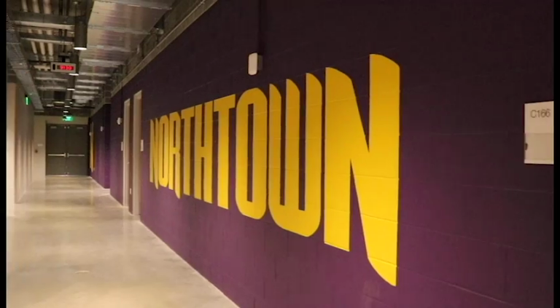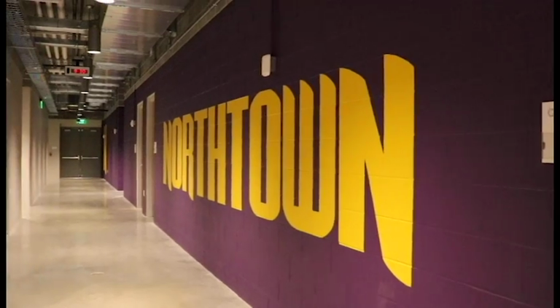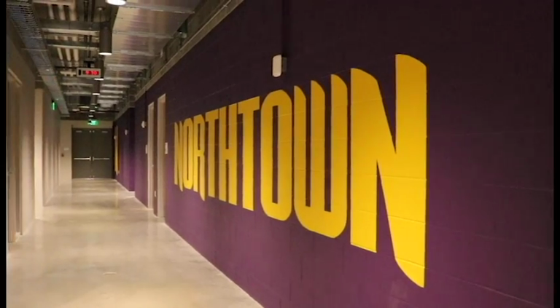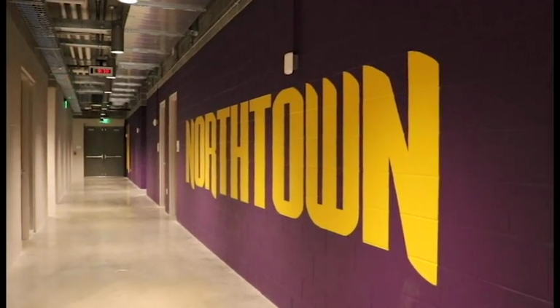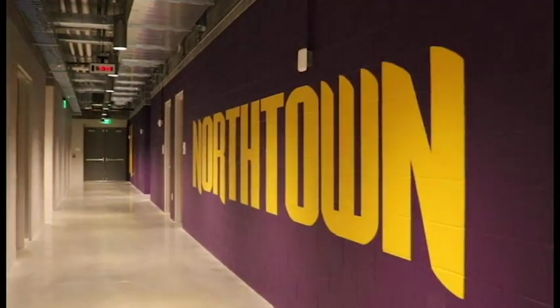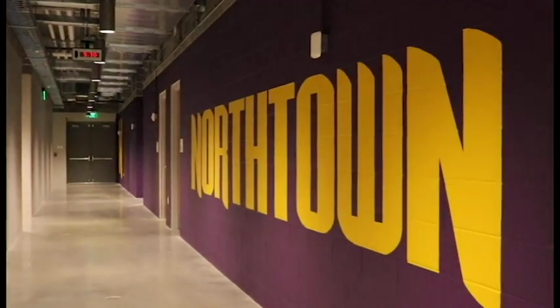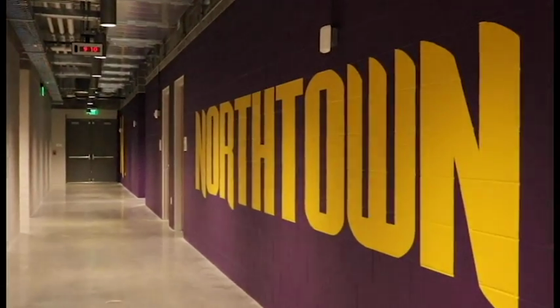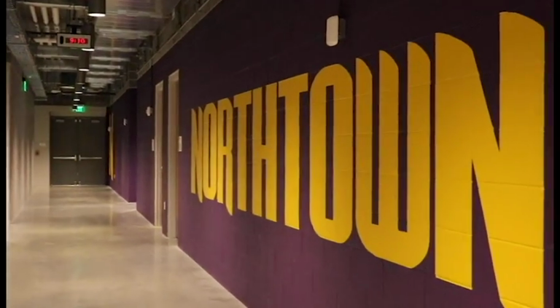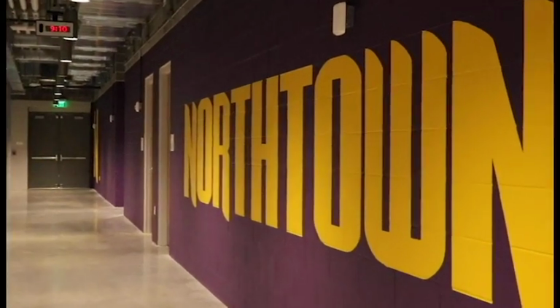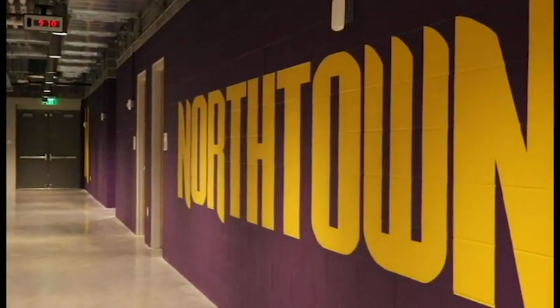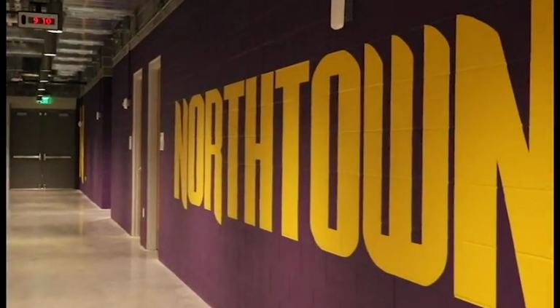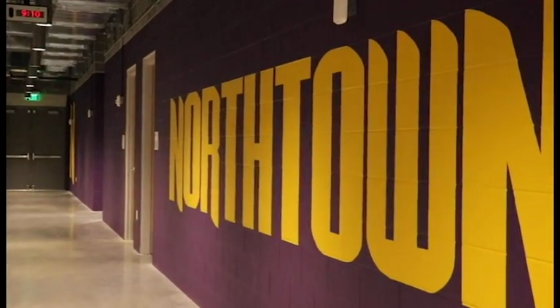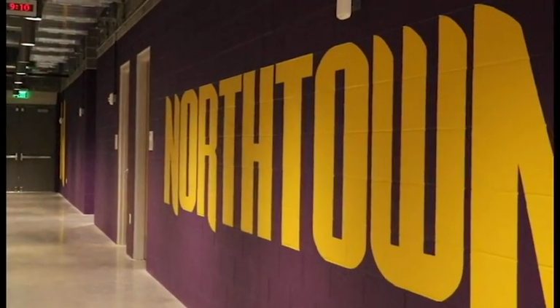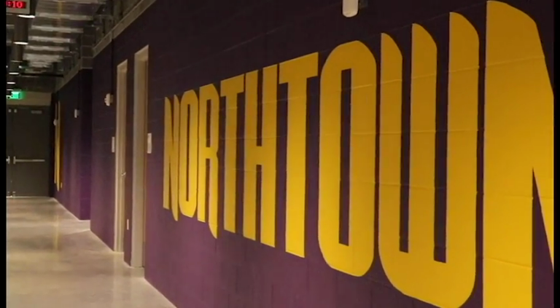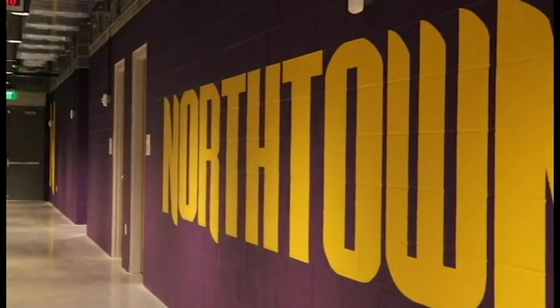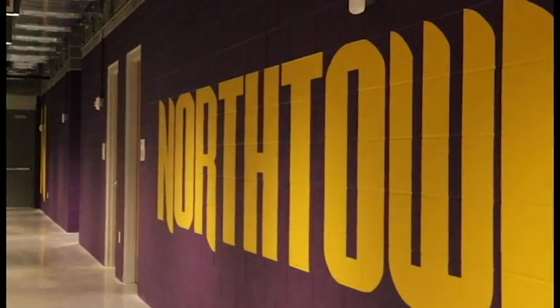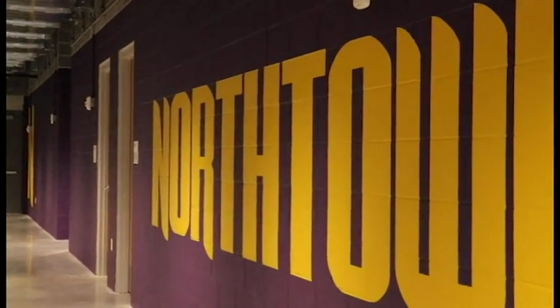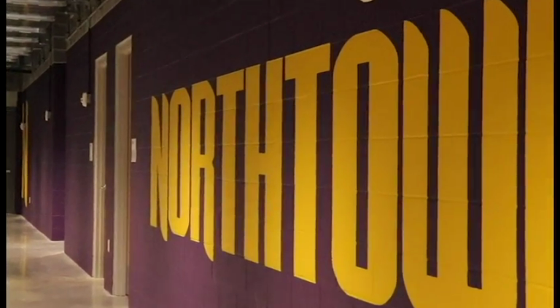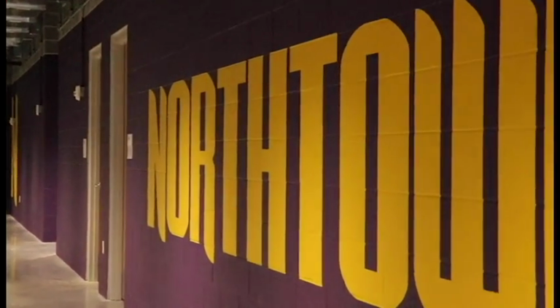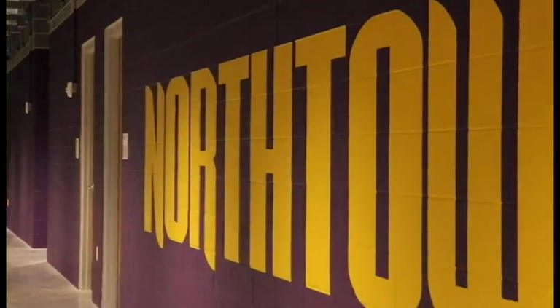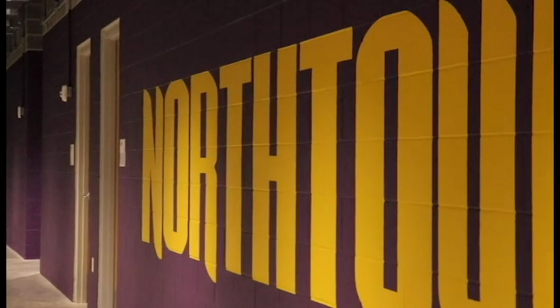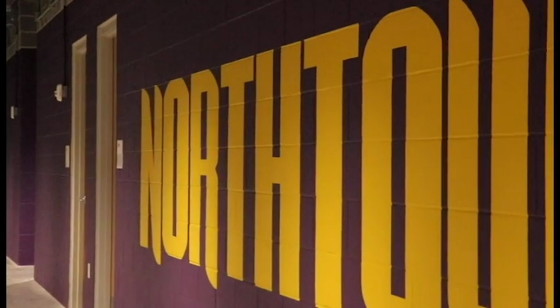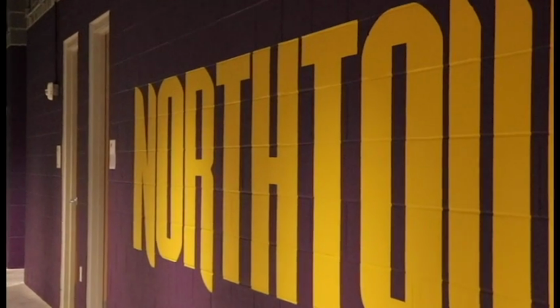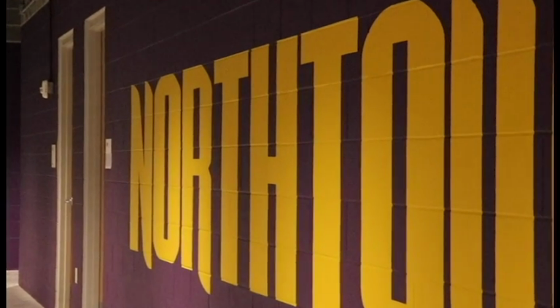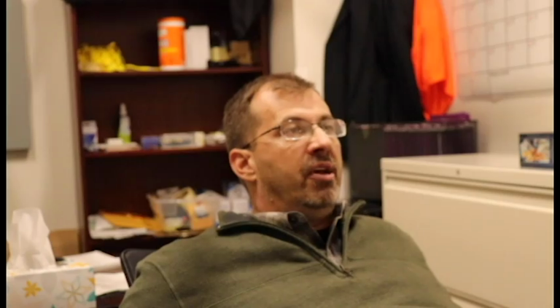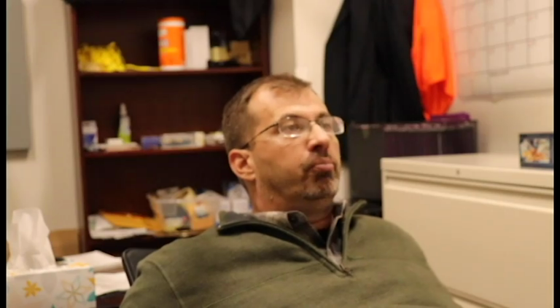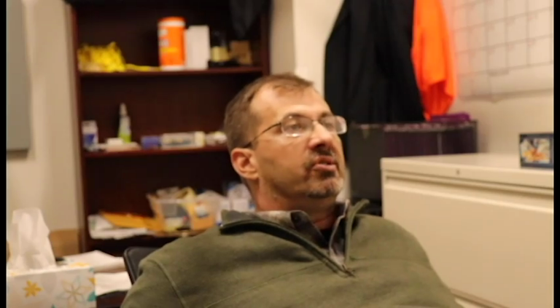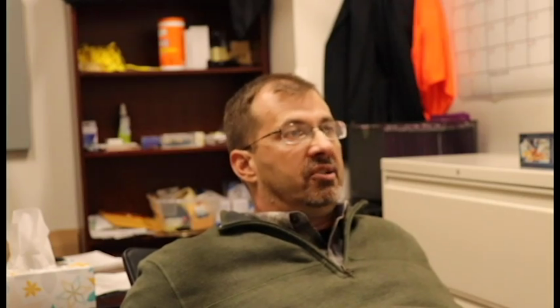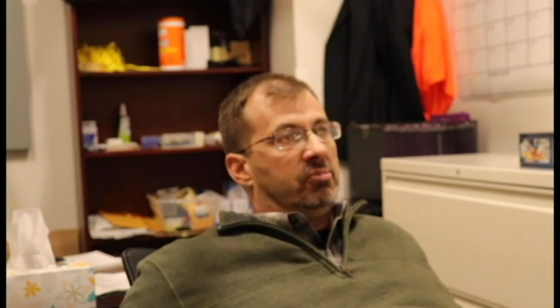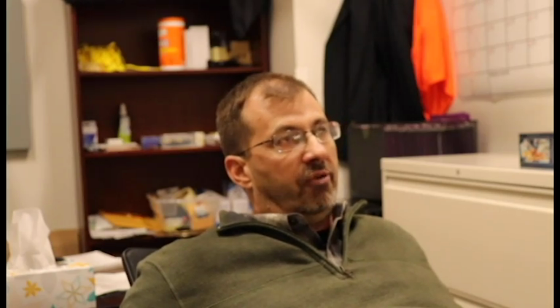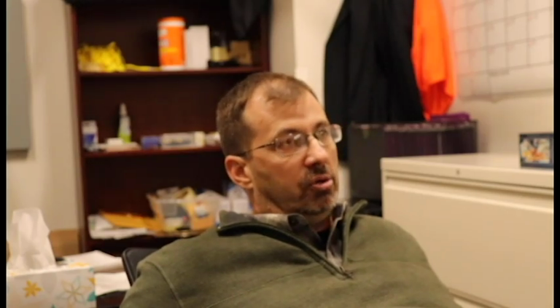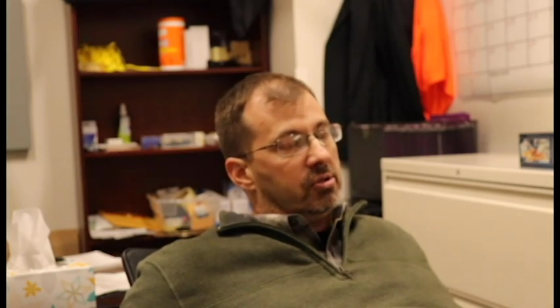They came in, they looked at all the different places that we wanted graphics, places they thought we needed graphics, and they presented some stuff to us.